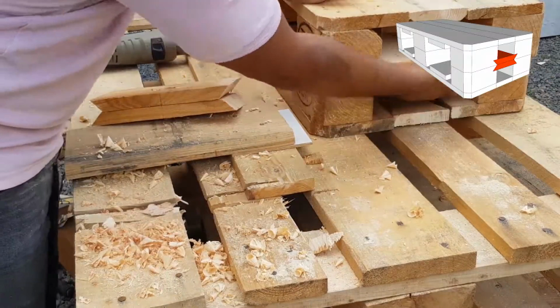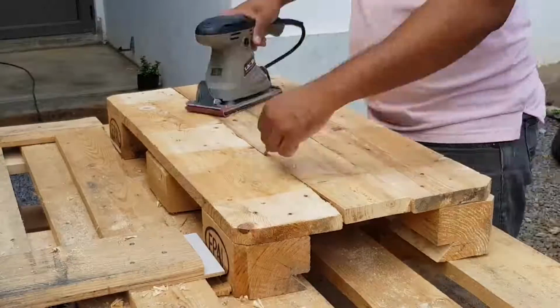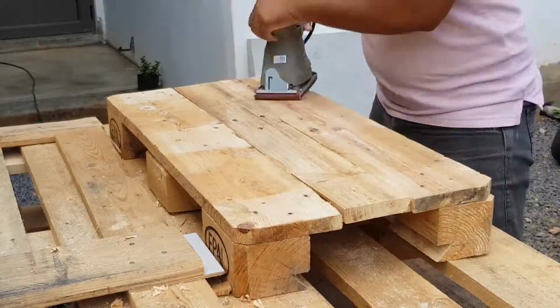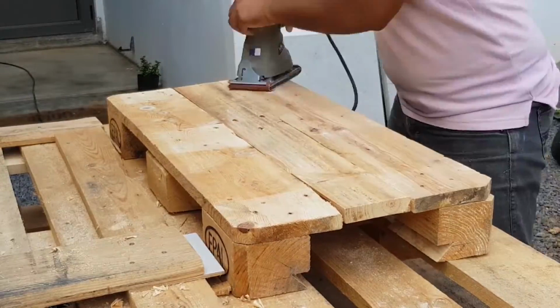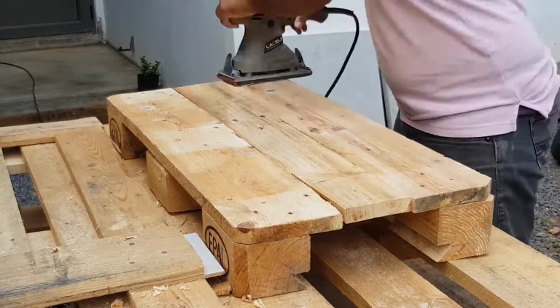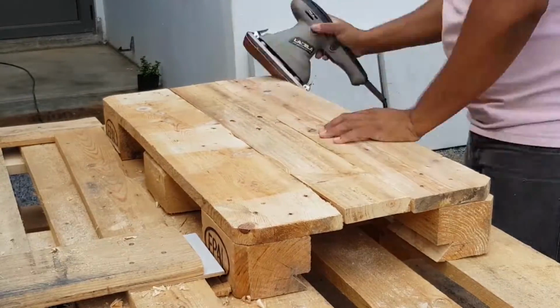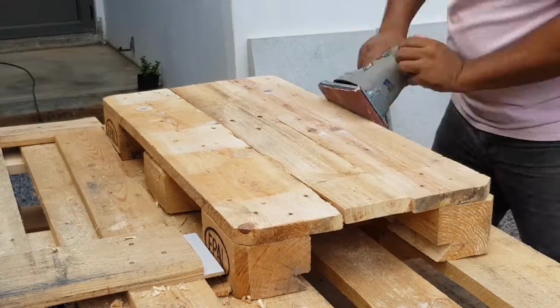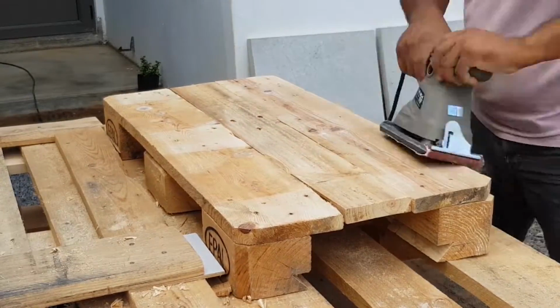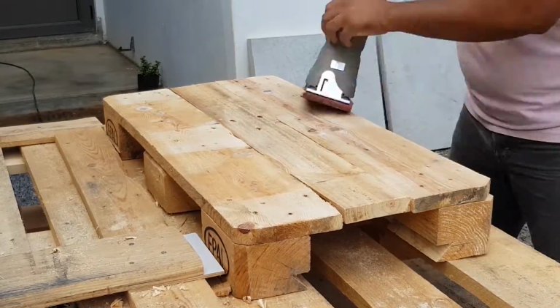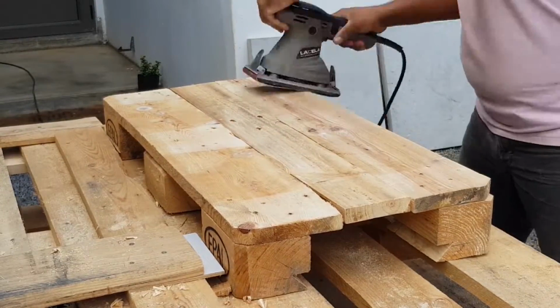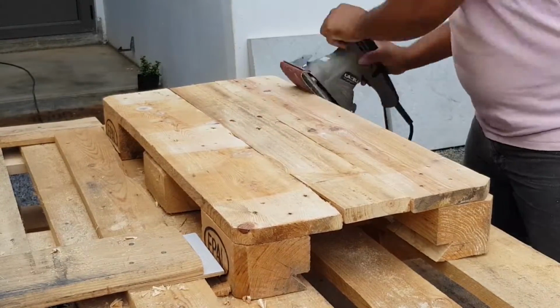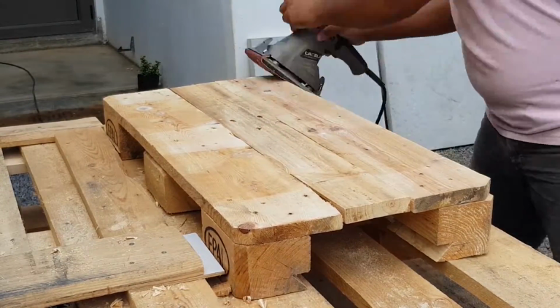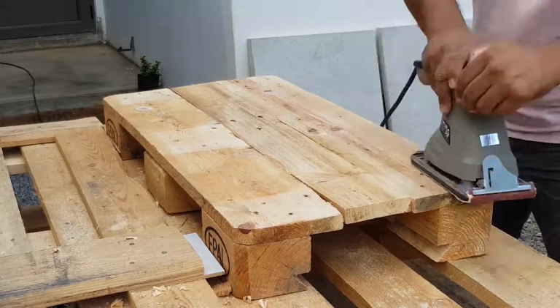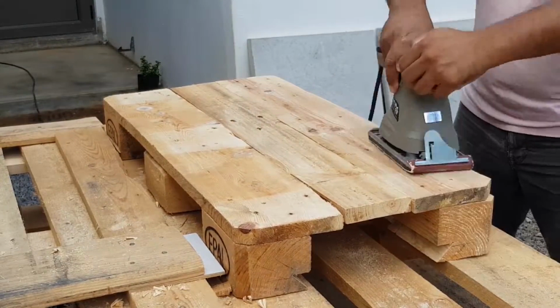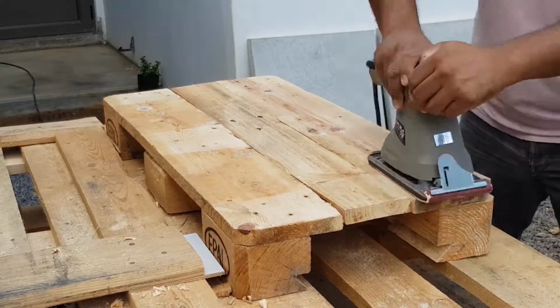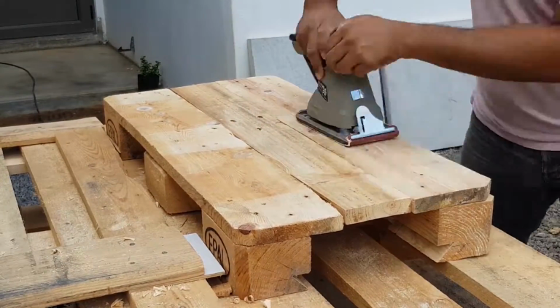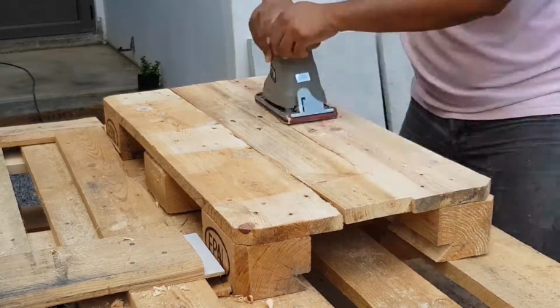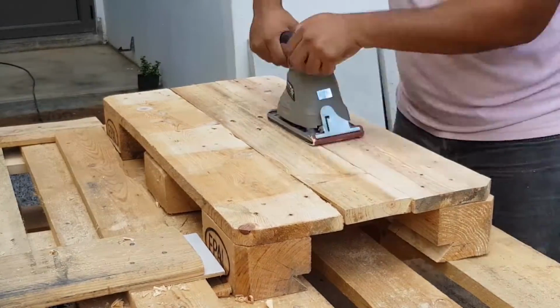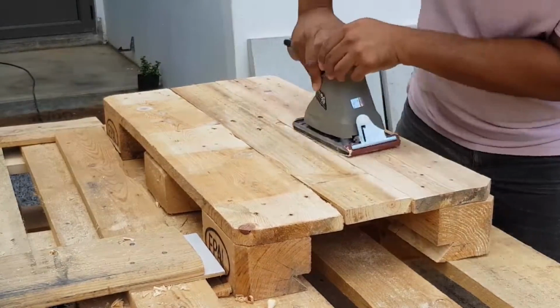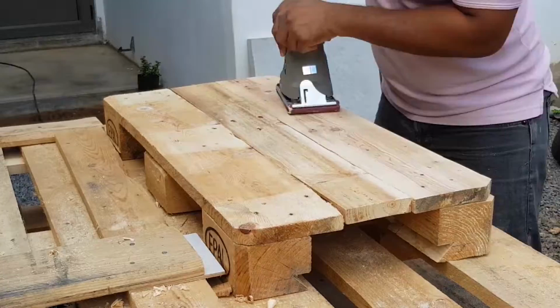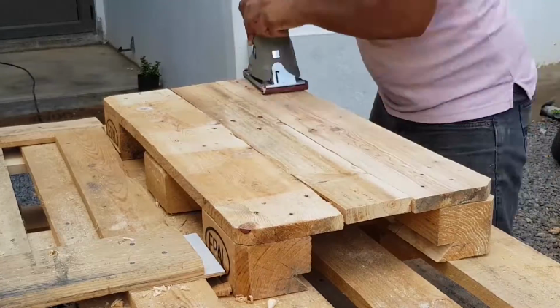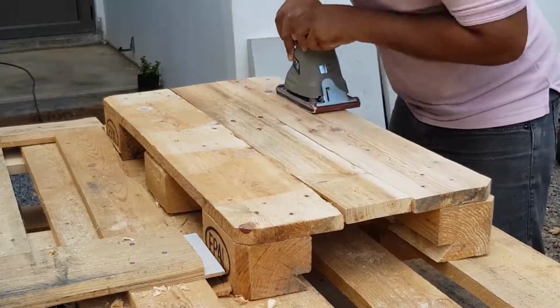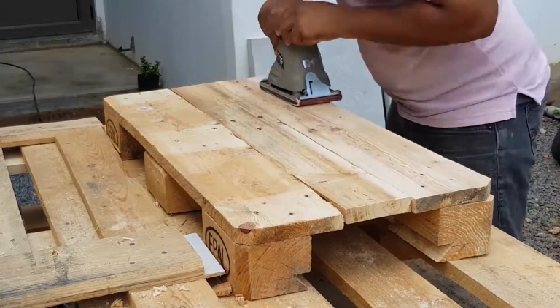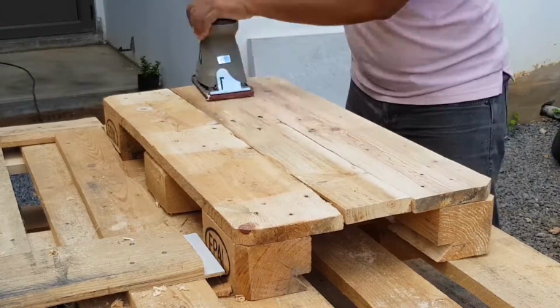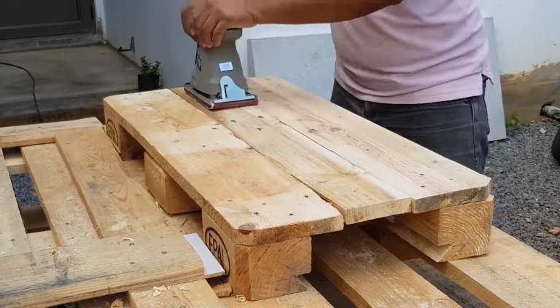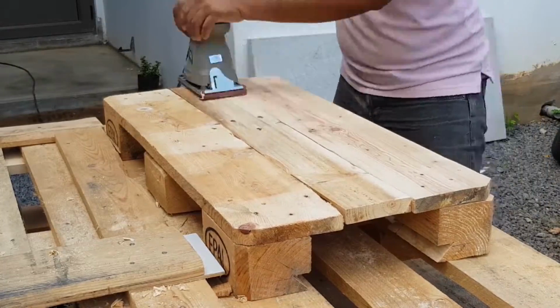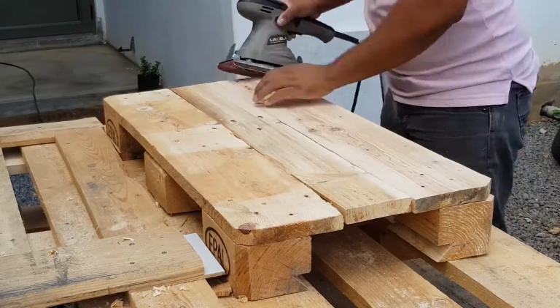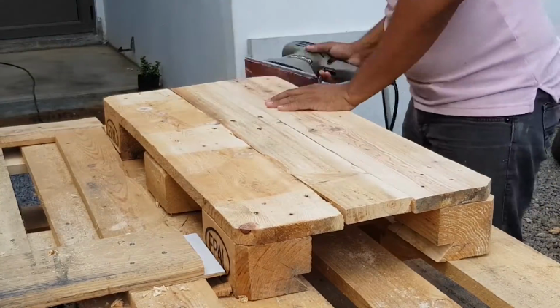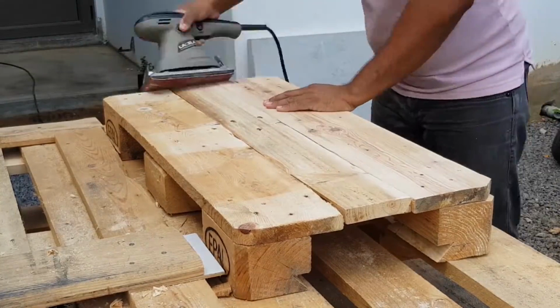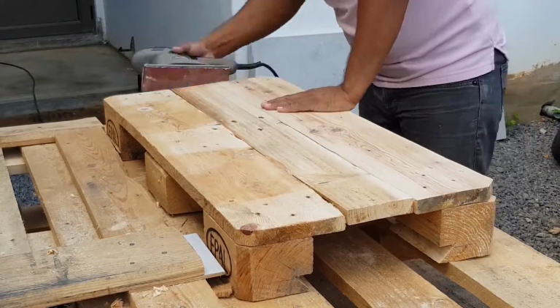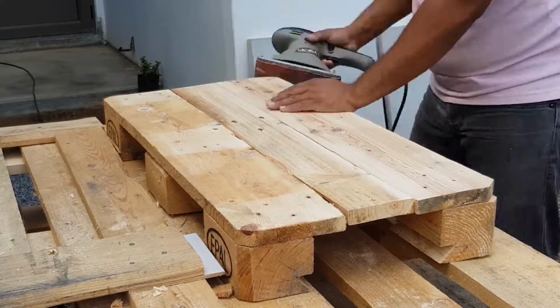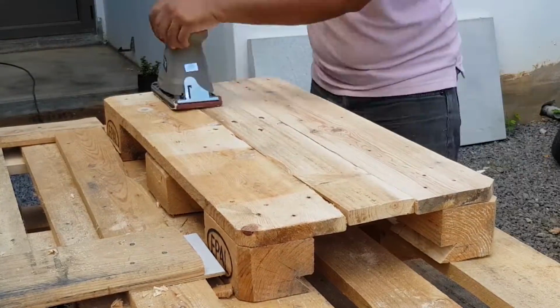Then I've used a Forstner bit to make a hole through the slider to act as a handle. Before we can use the stepper, I've polished everything with my polishing sander, going from coarse to fine paper.